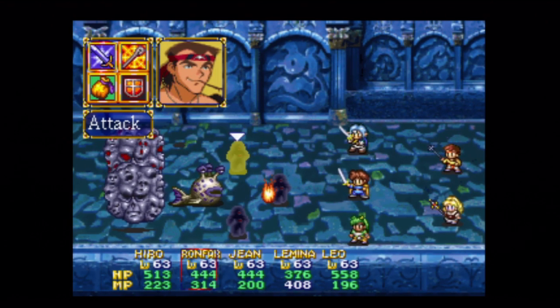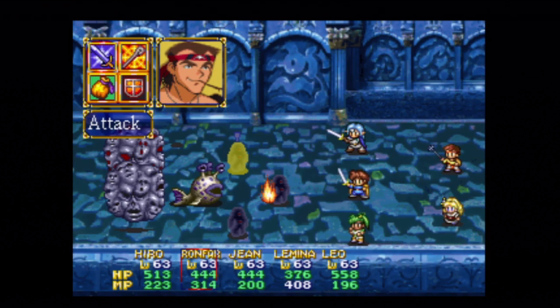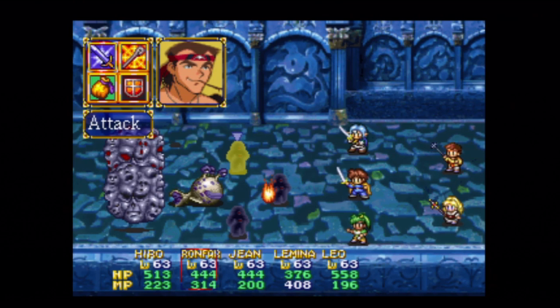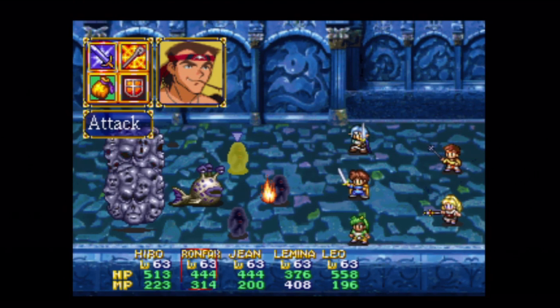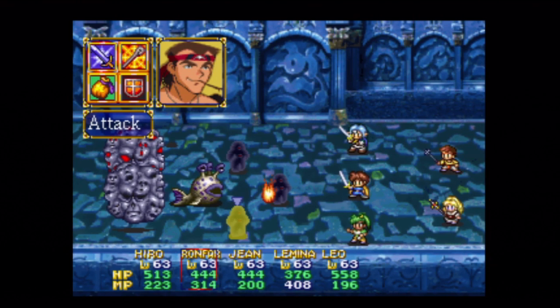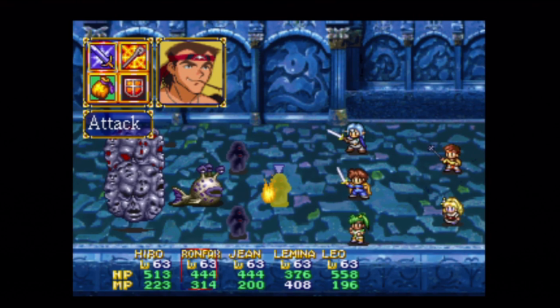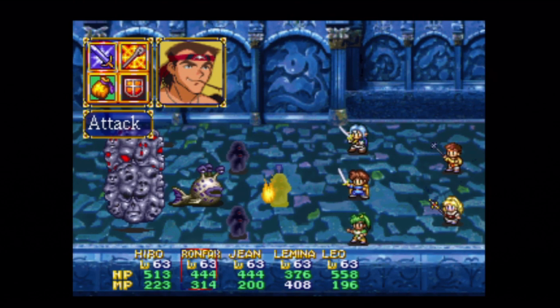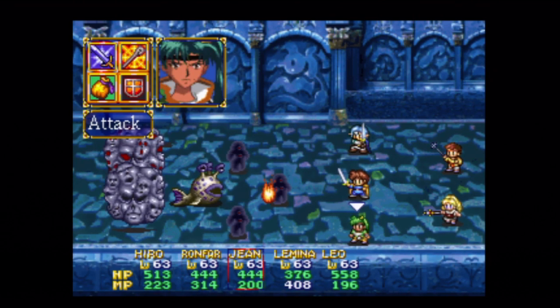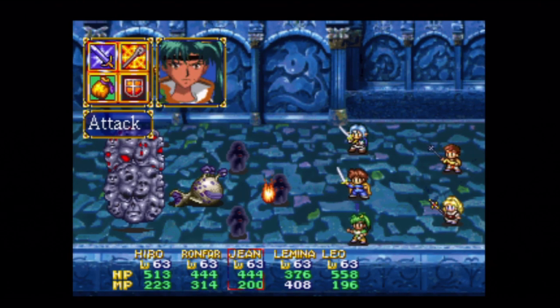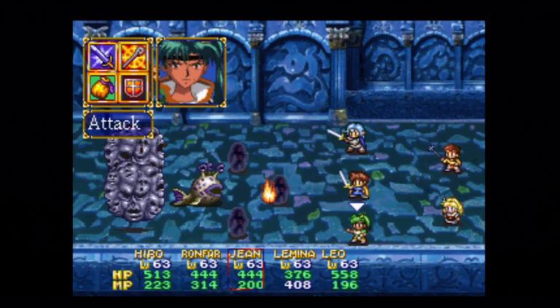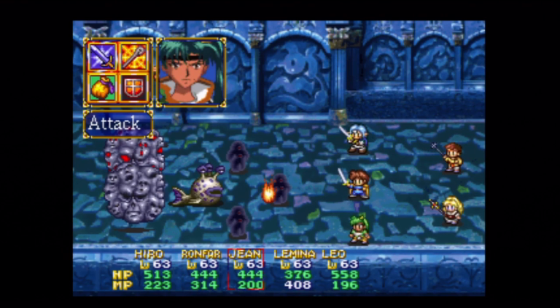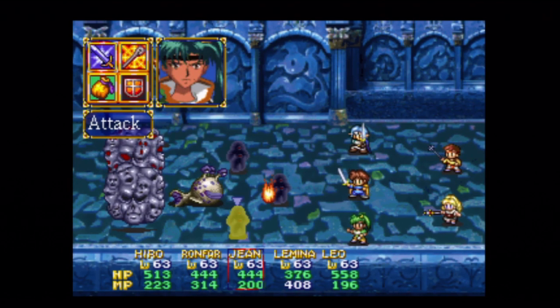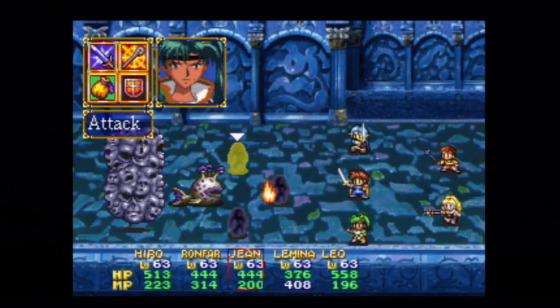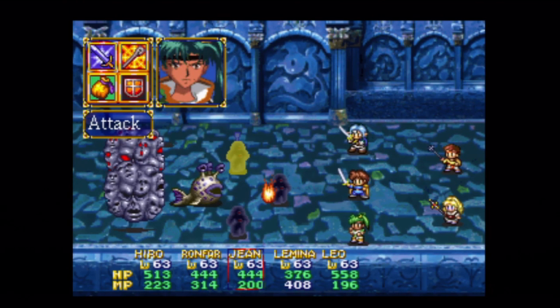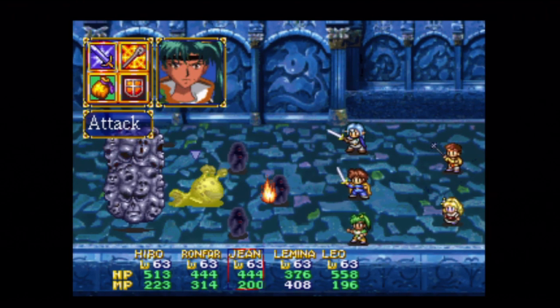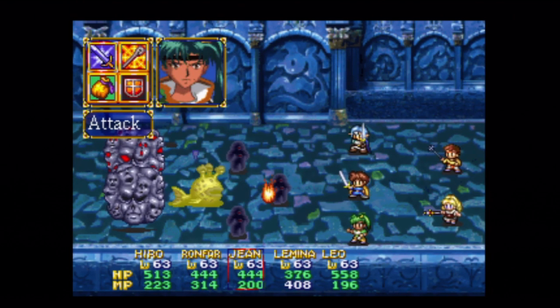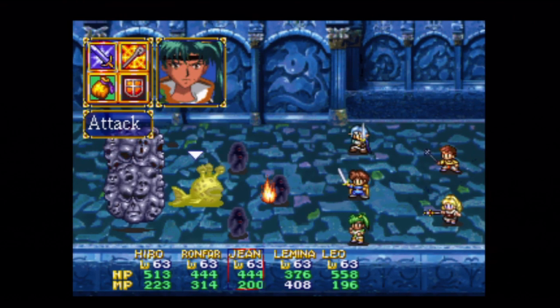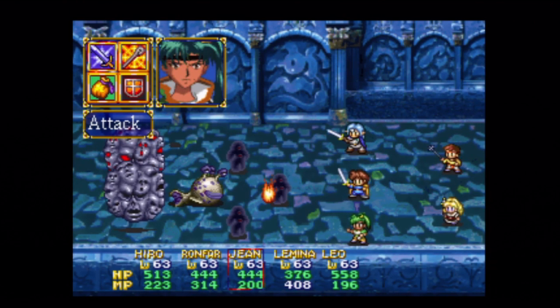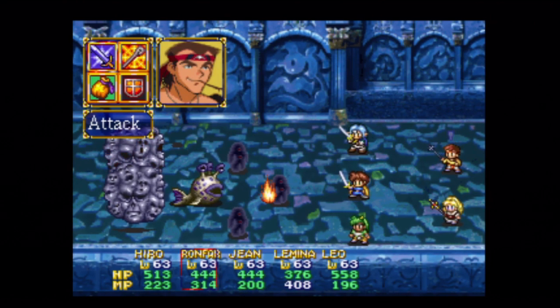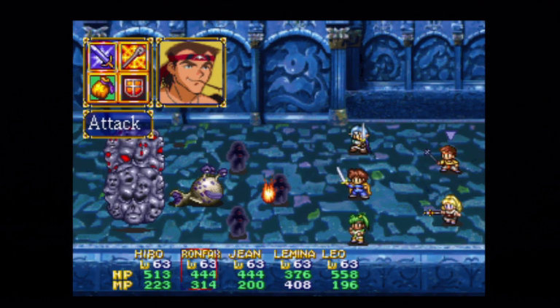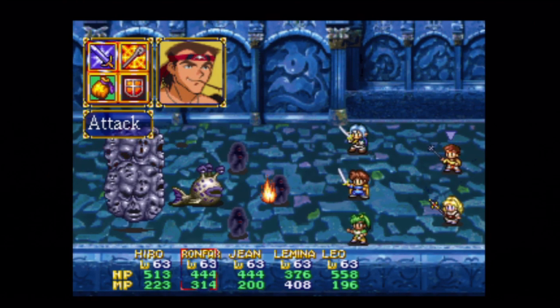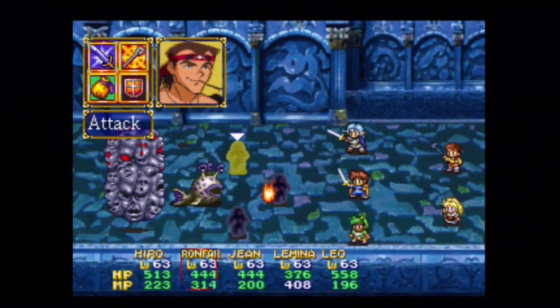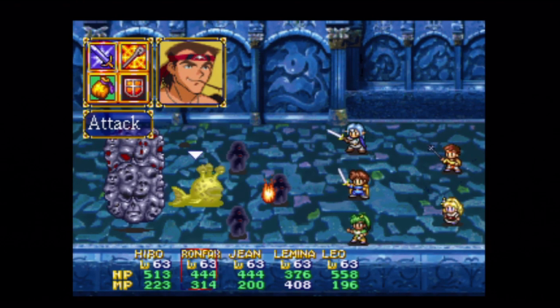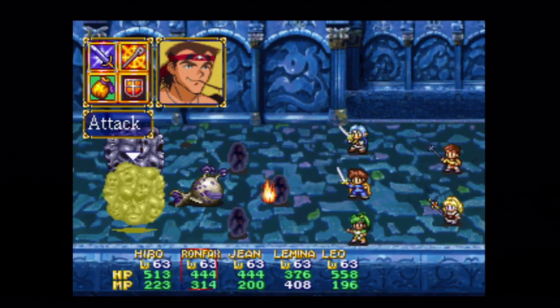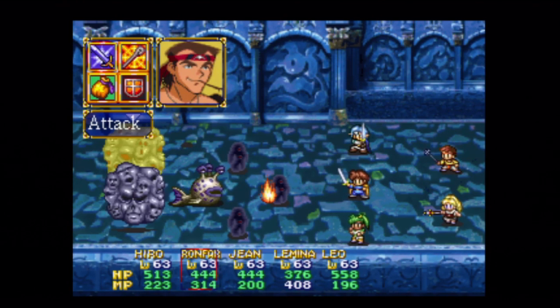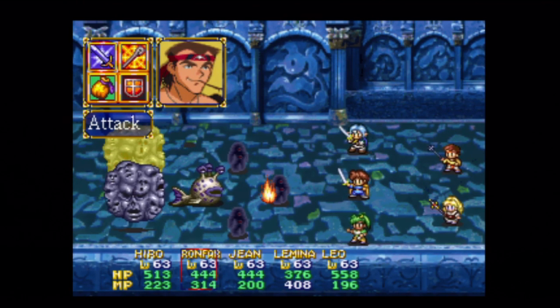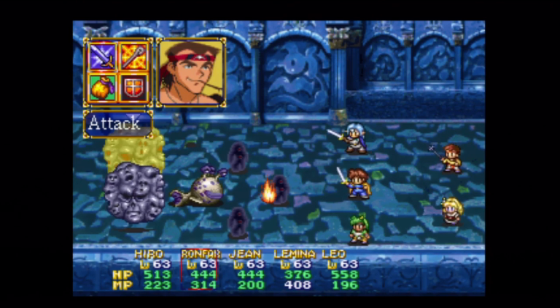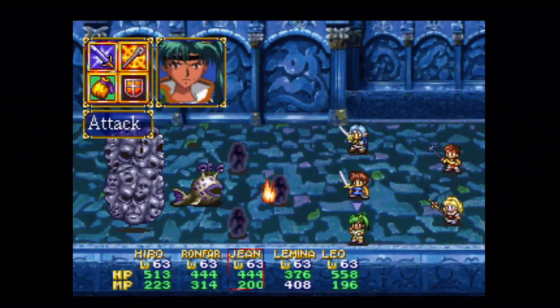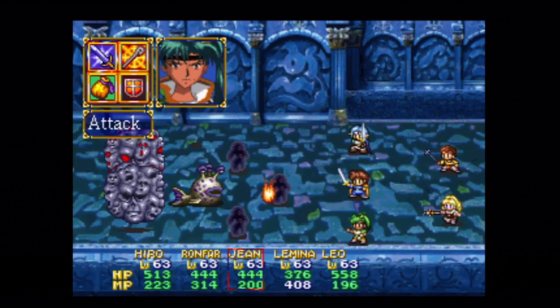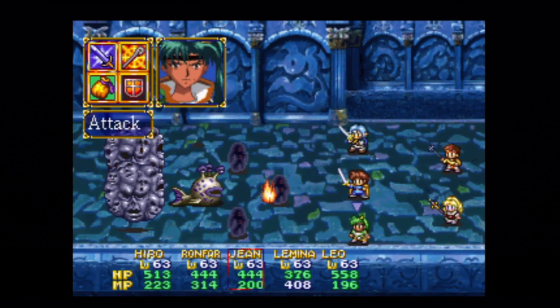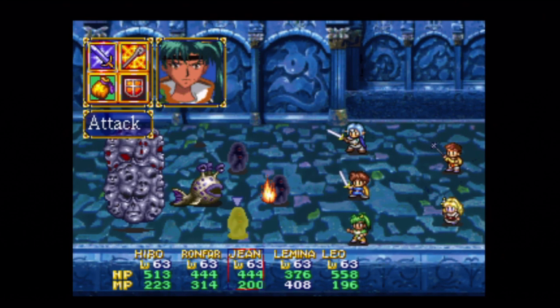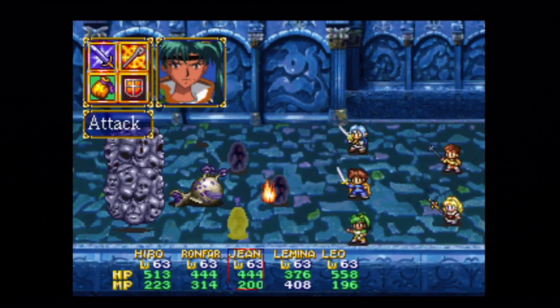Those guys are a little fast, but Gene should be okay. Actually, Rontar, go after the brain in the back there.